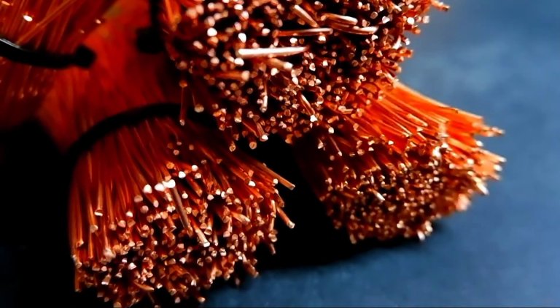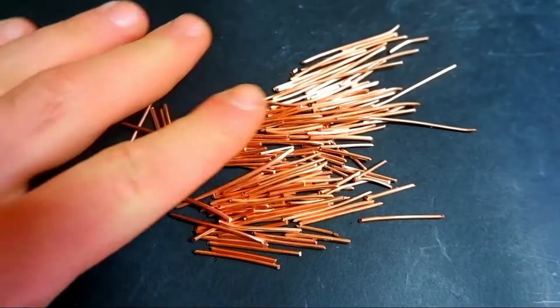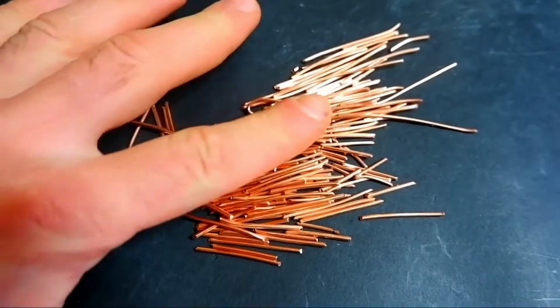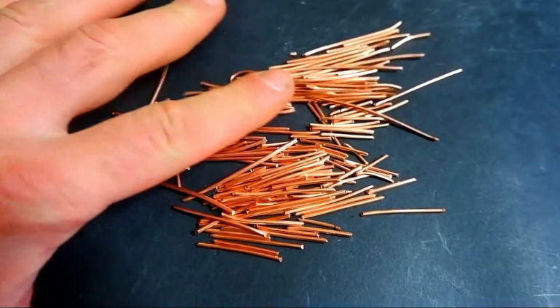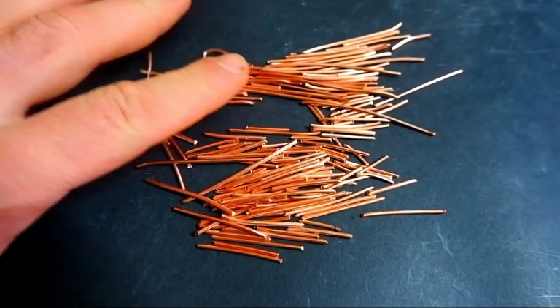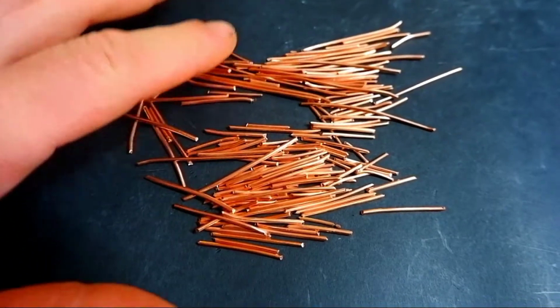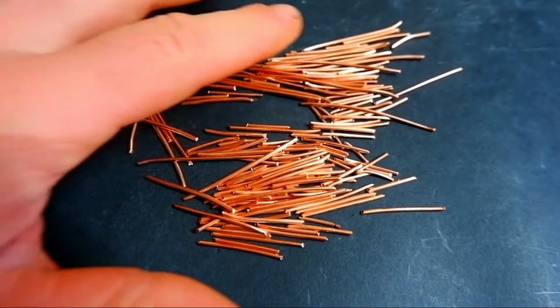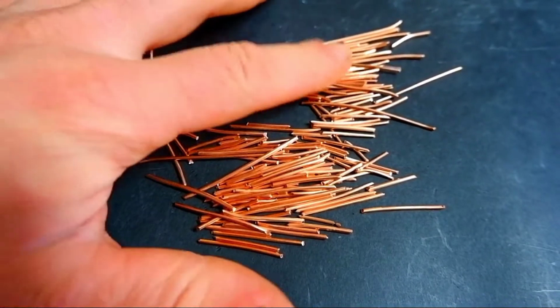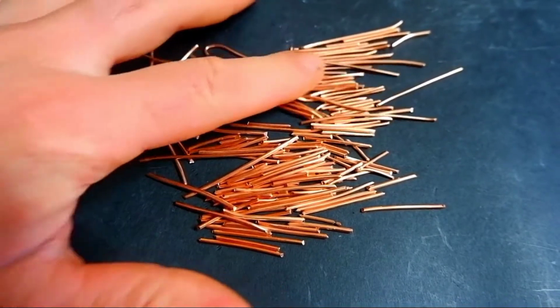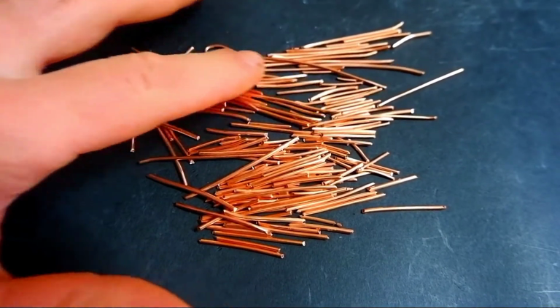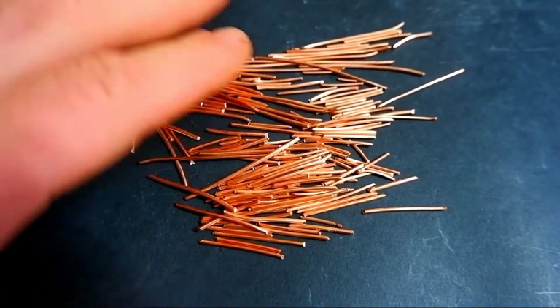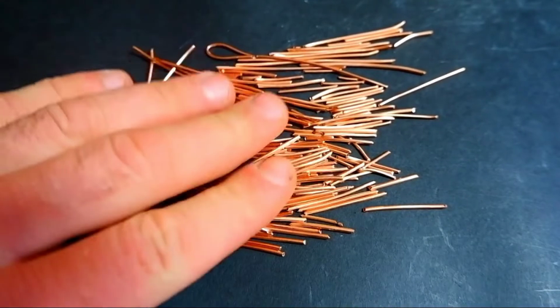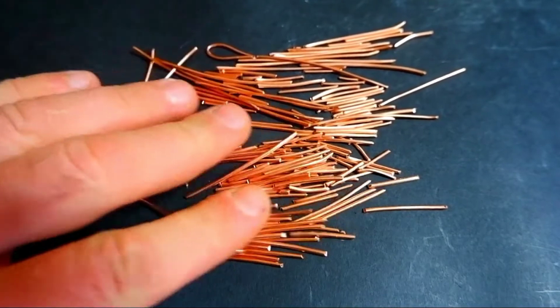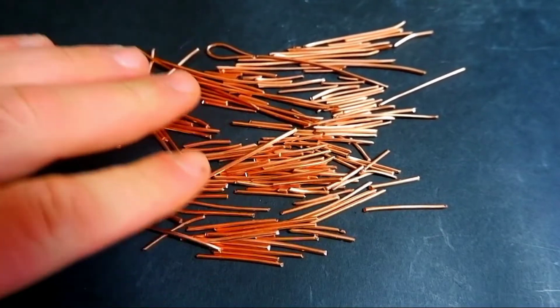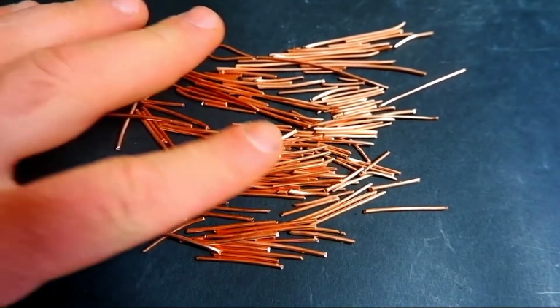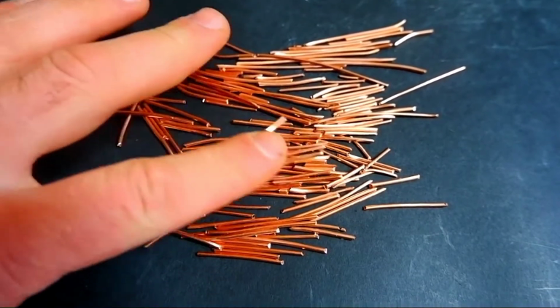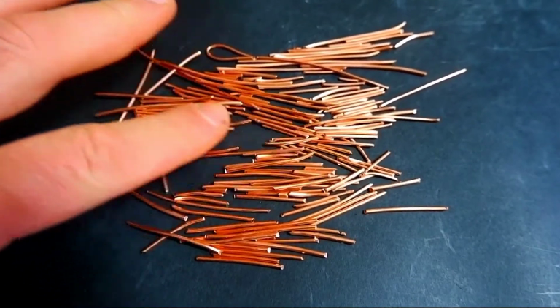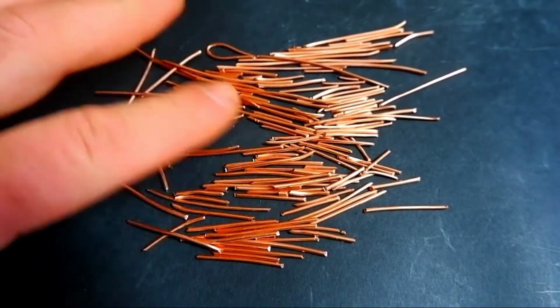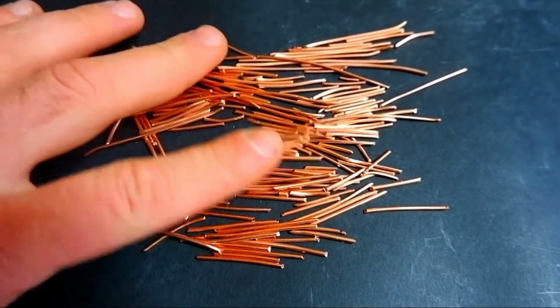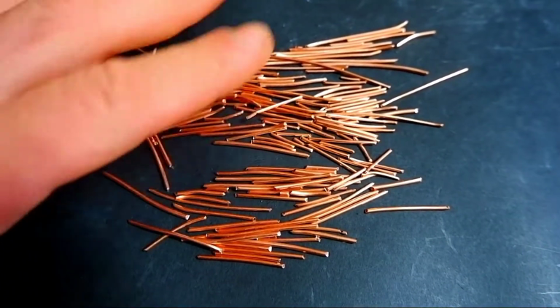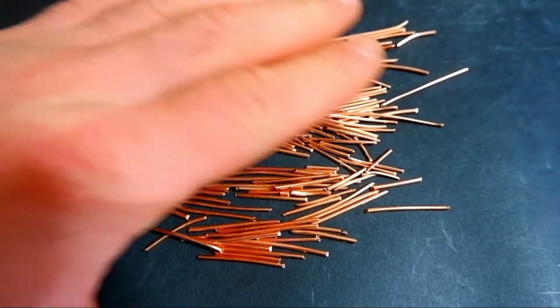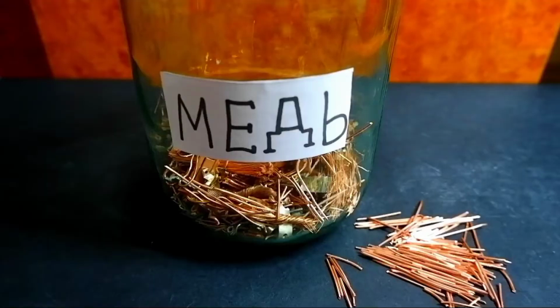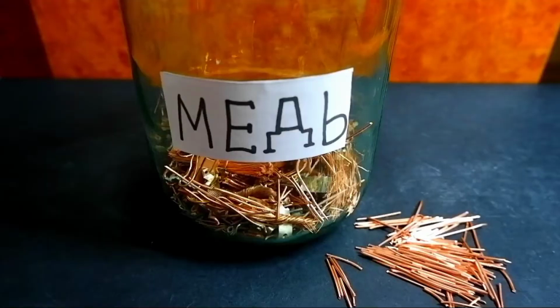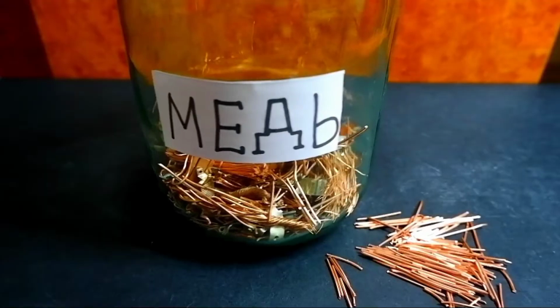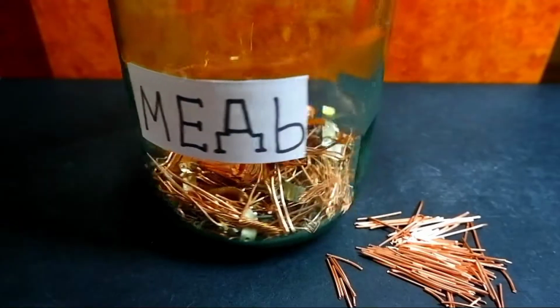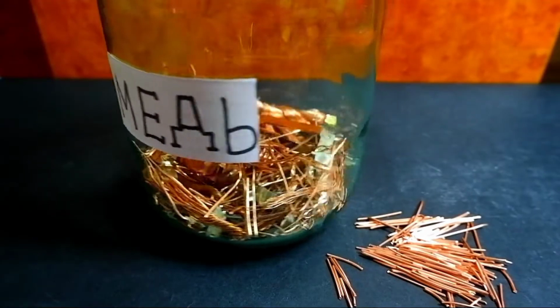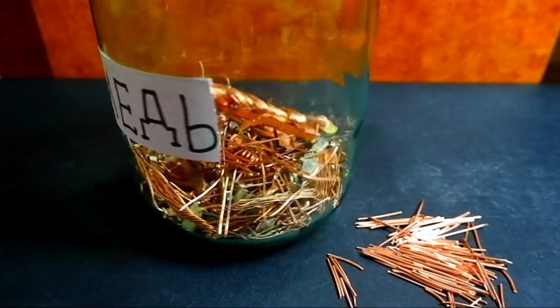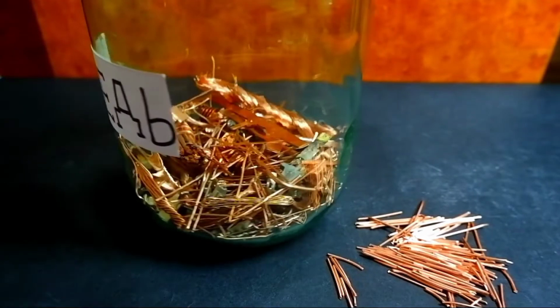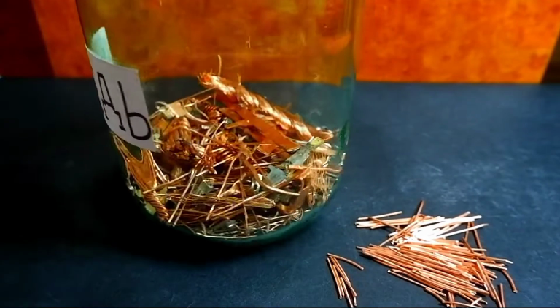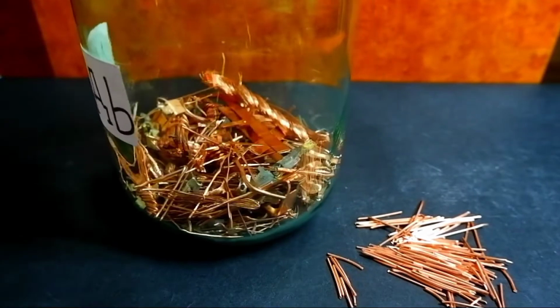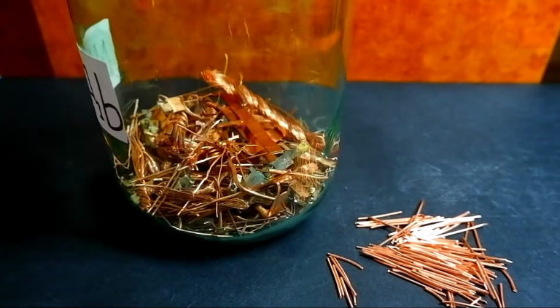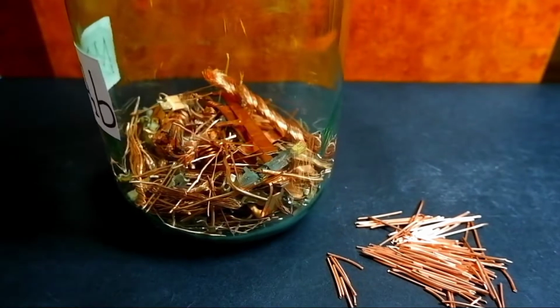For such small wires, I have a special jar where I collect all the small copper parts.